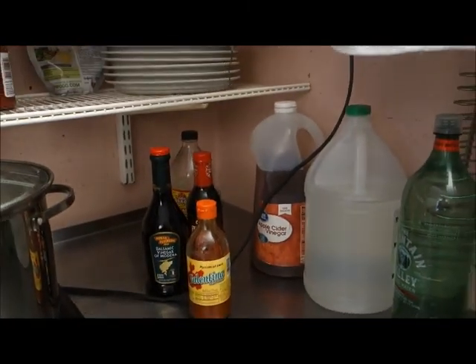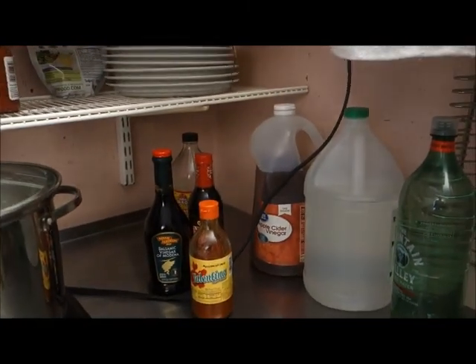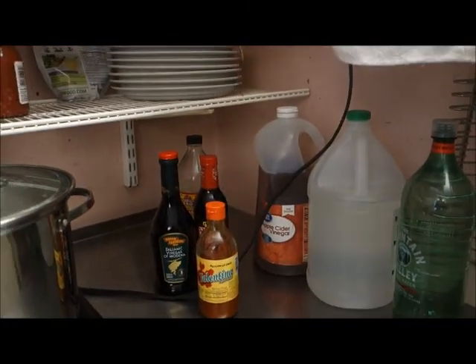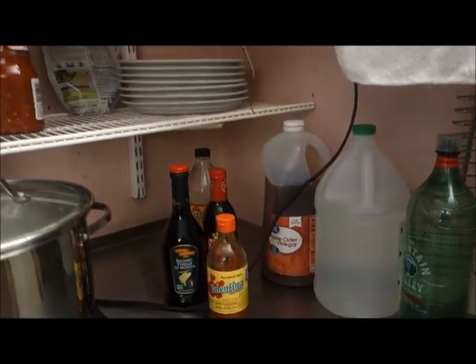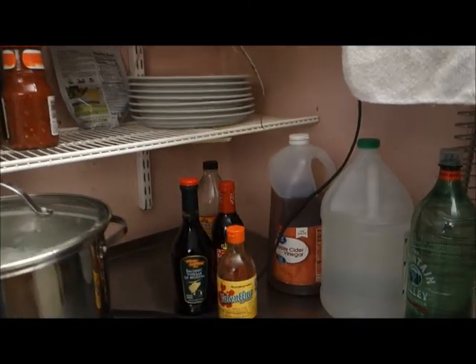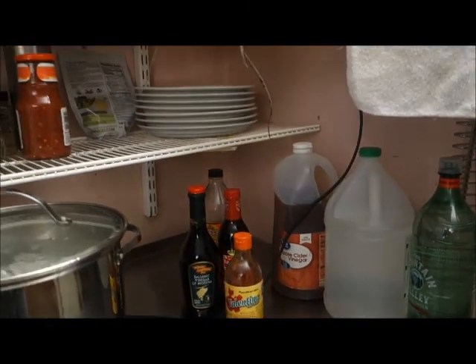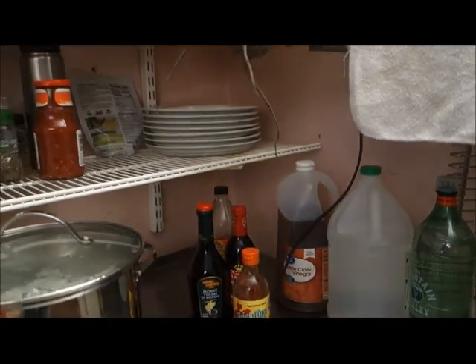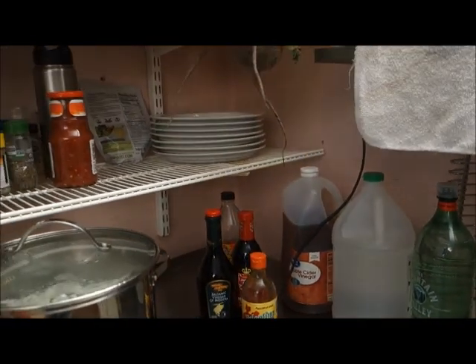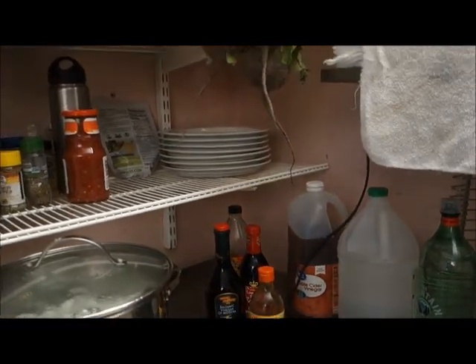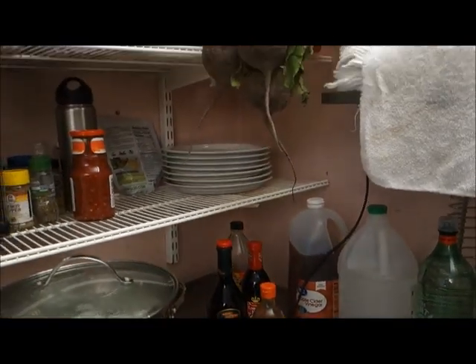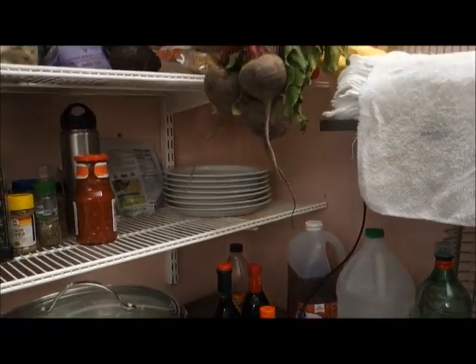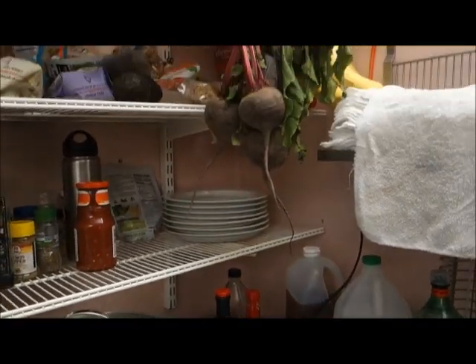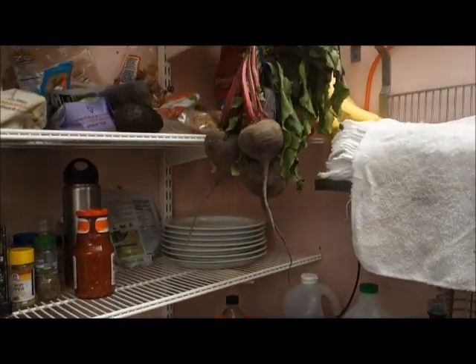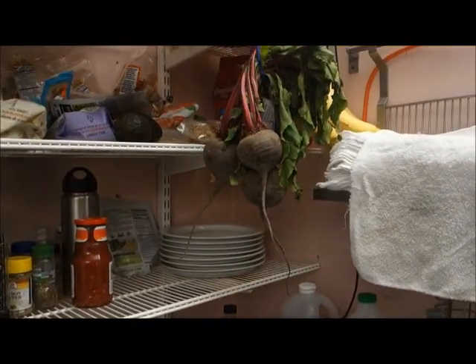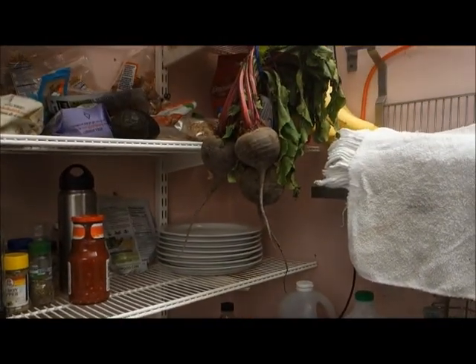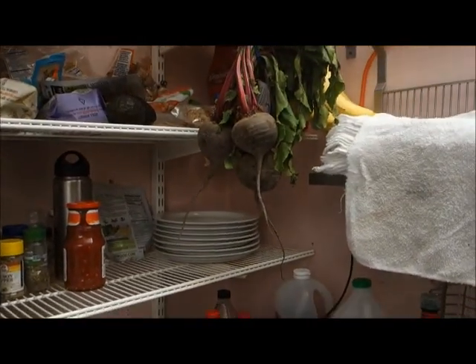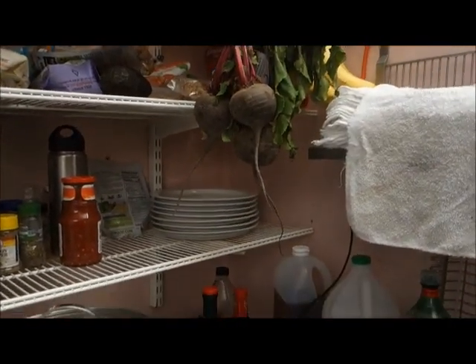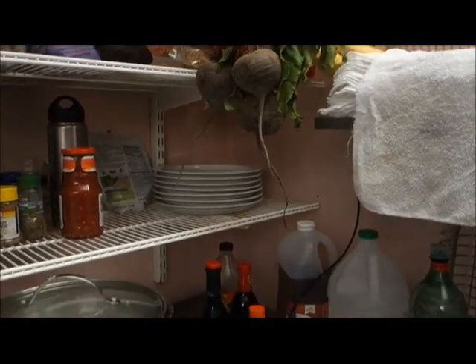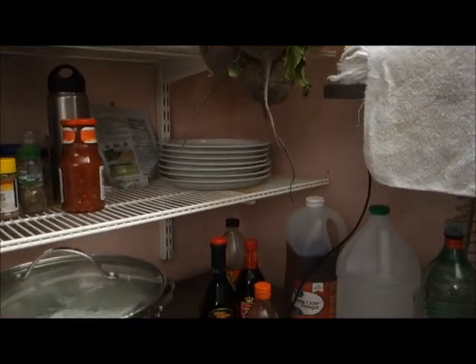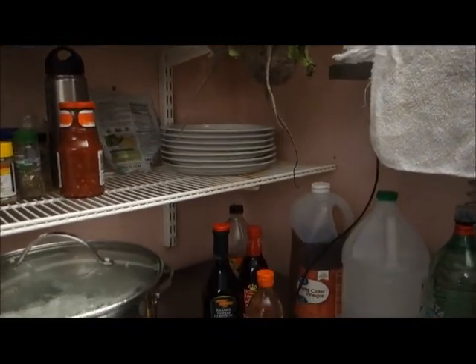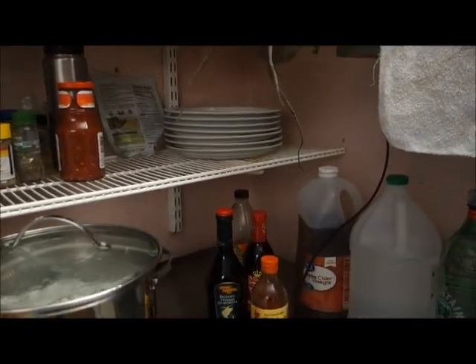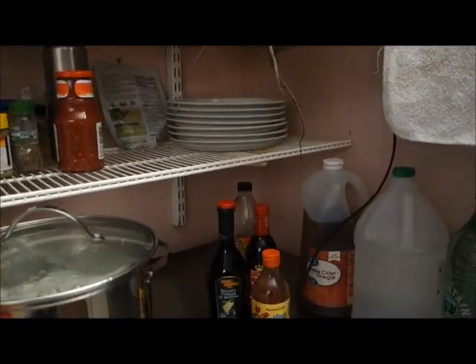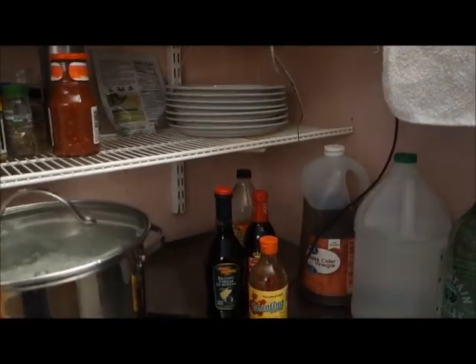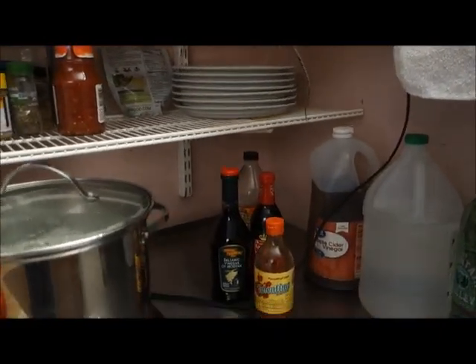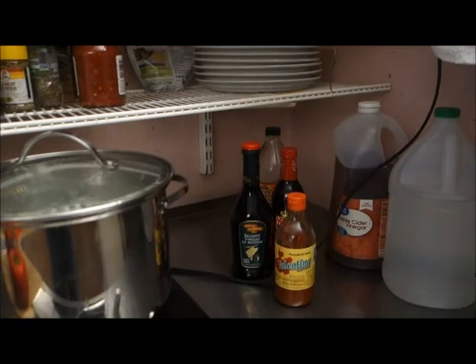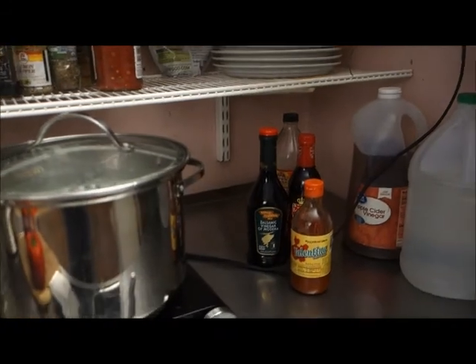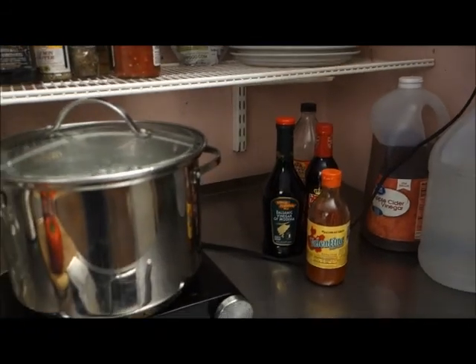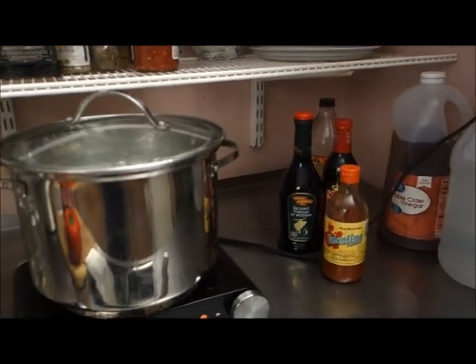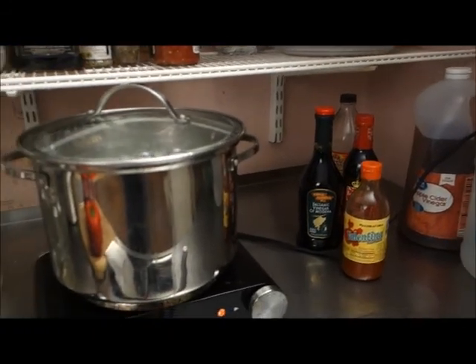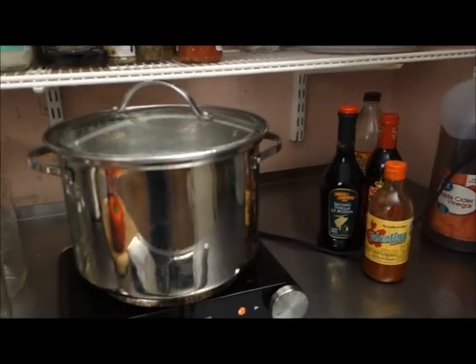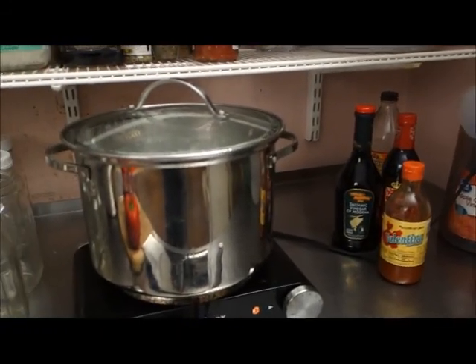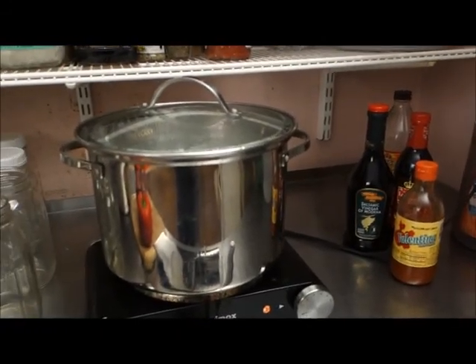Other things that can be added are beets, but I don't think I'm going to do beets today.